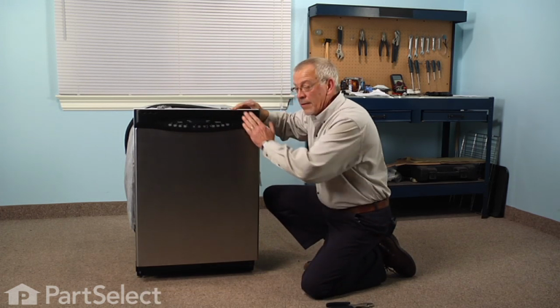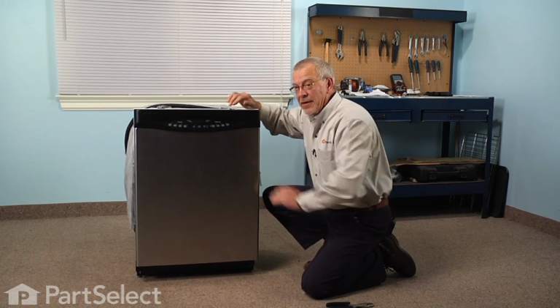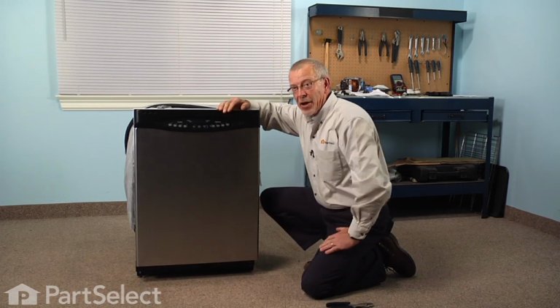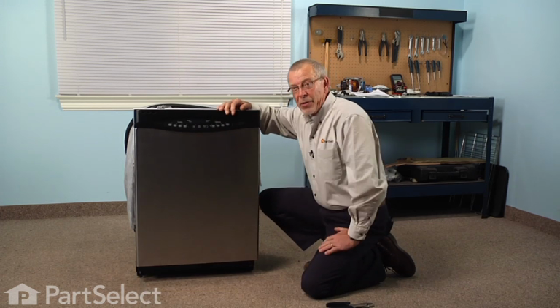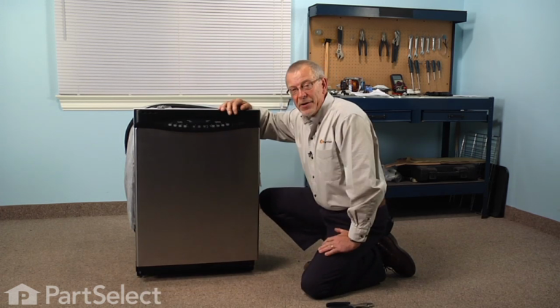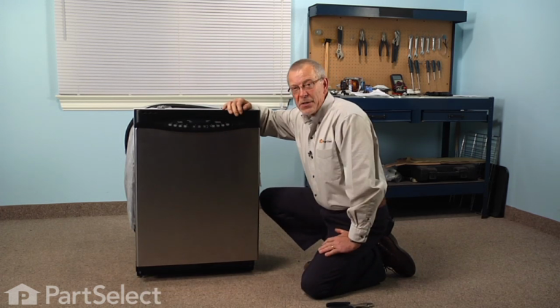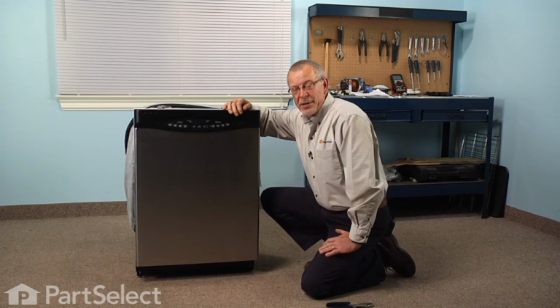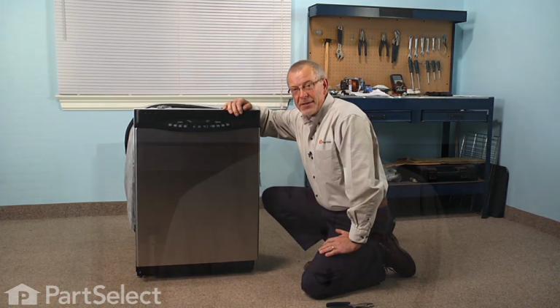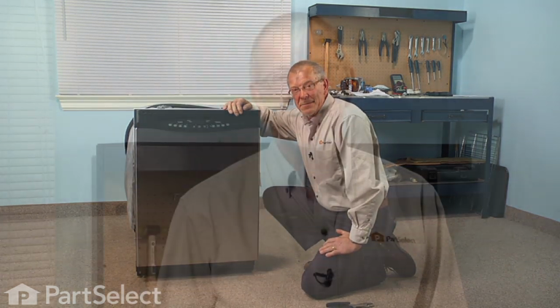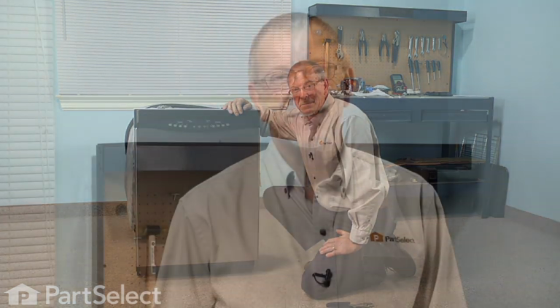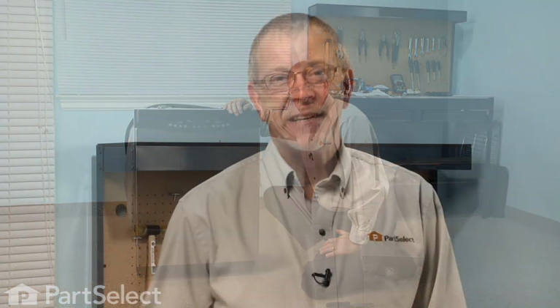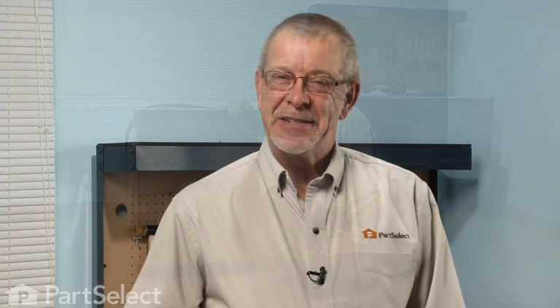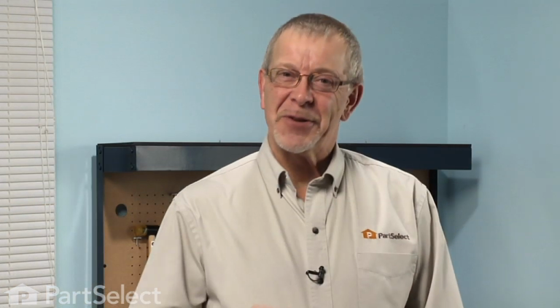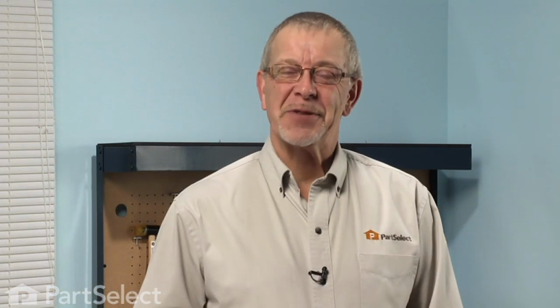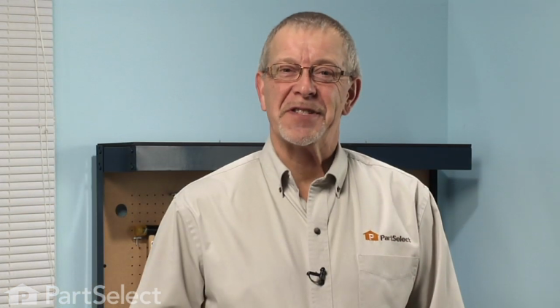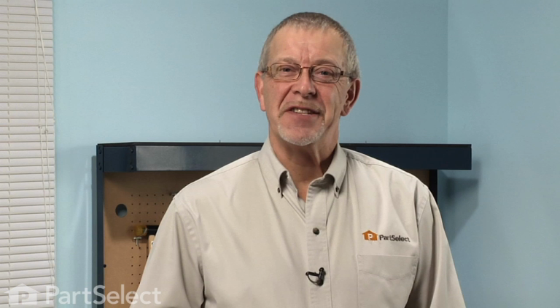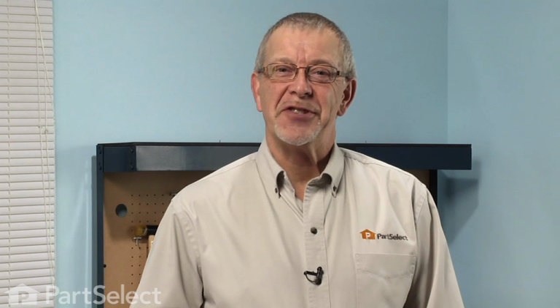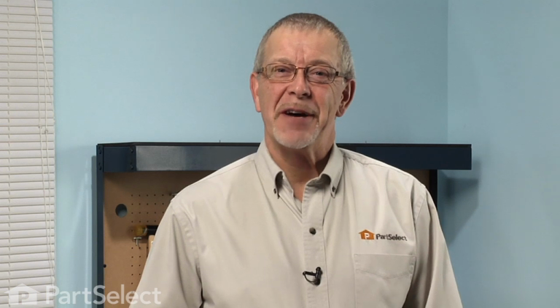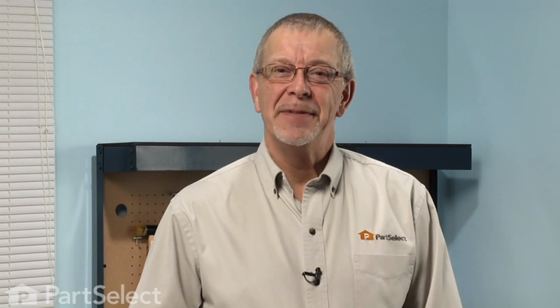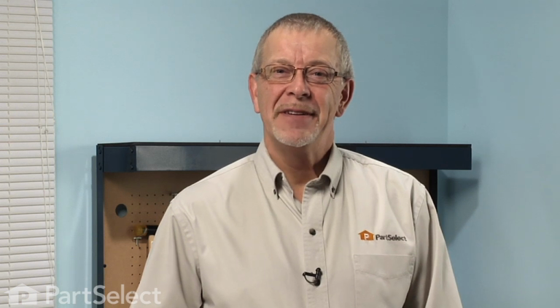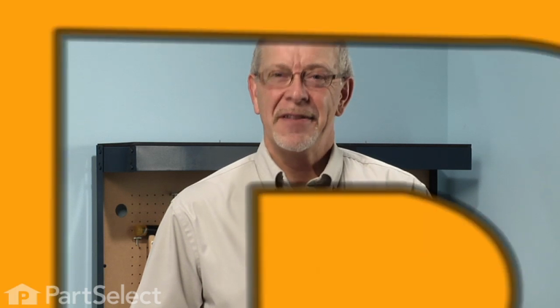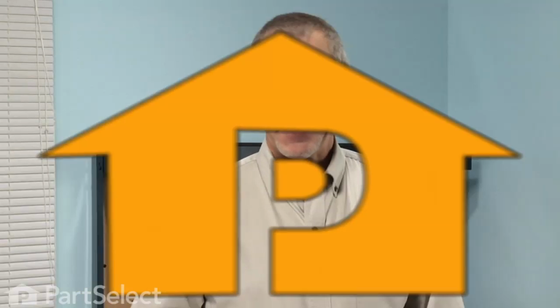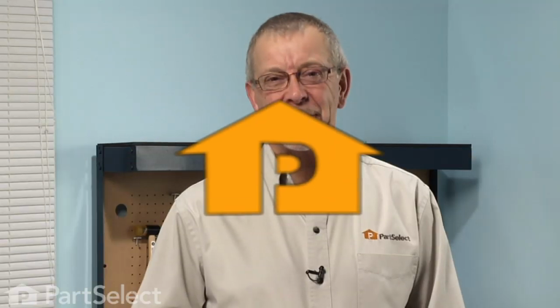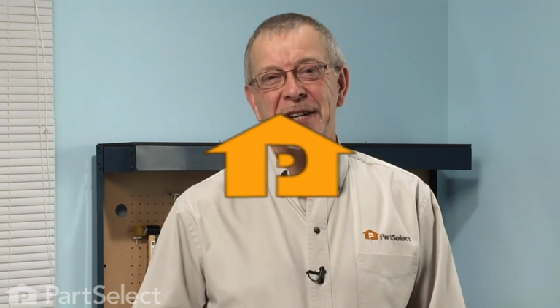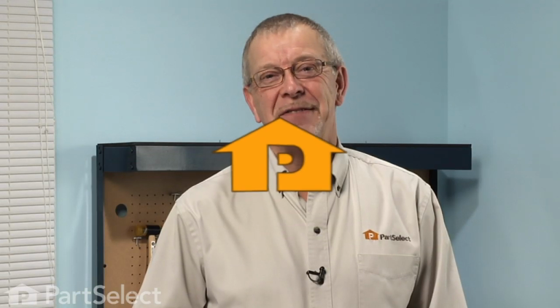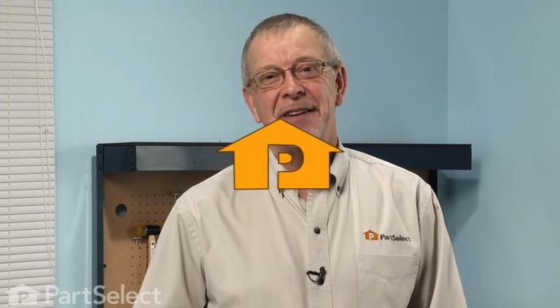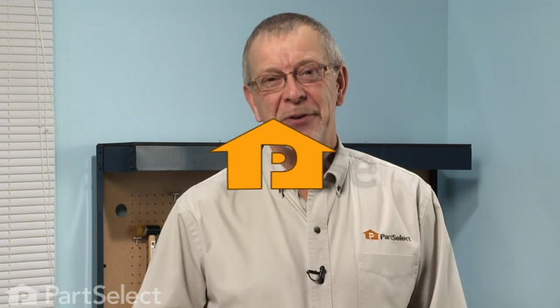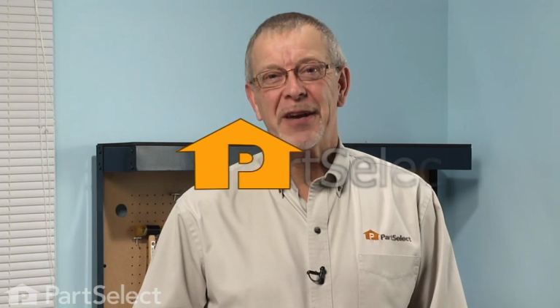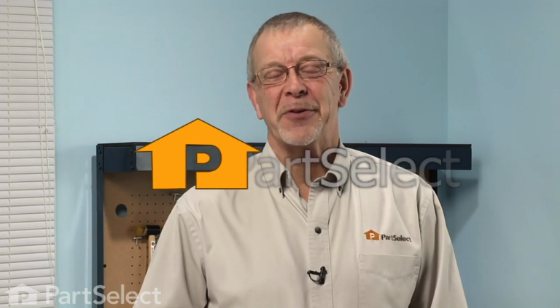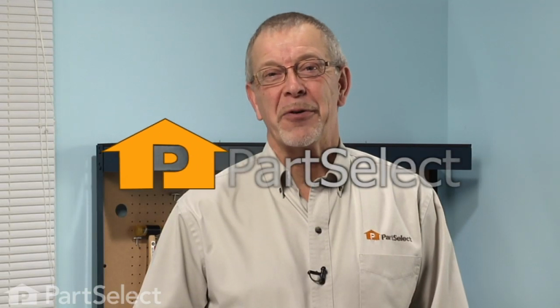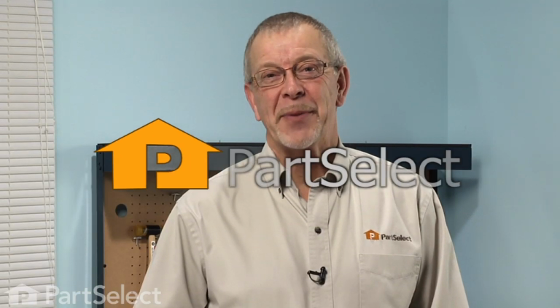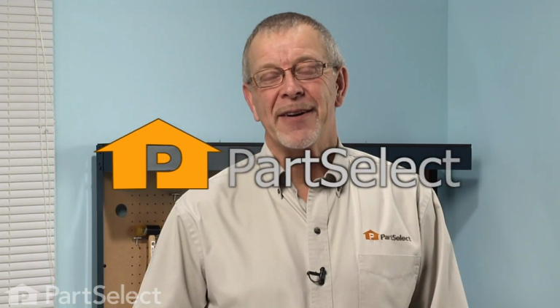And our repair is complete. Told you it was an easy job. Thanks for watching and good luck with your repair.